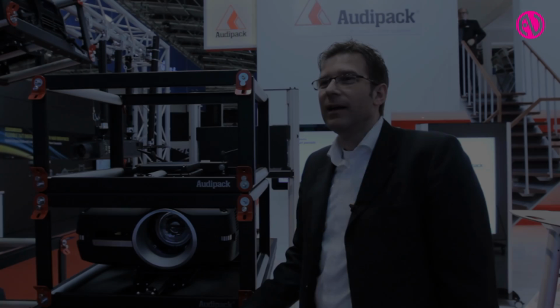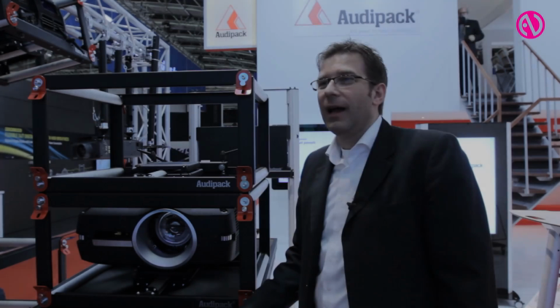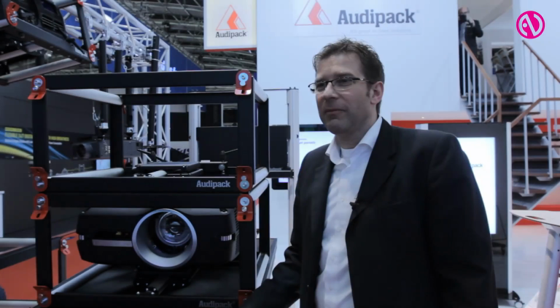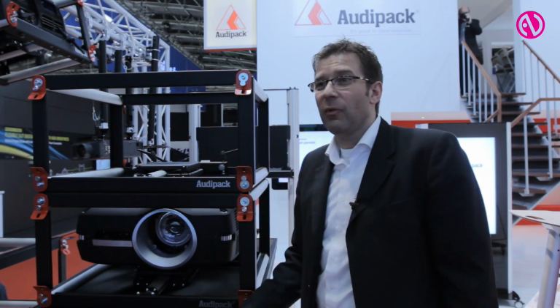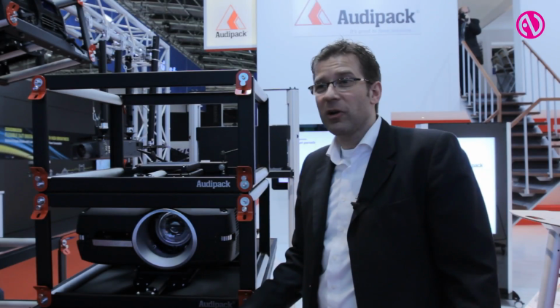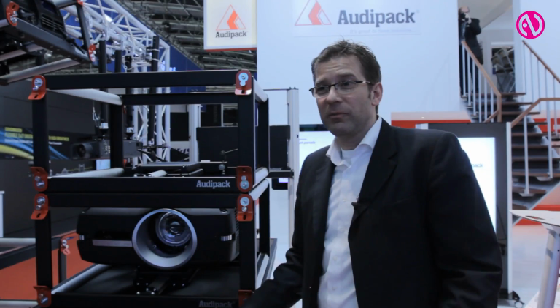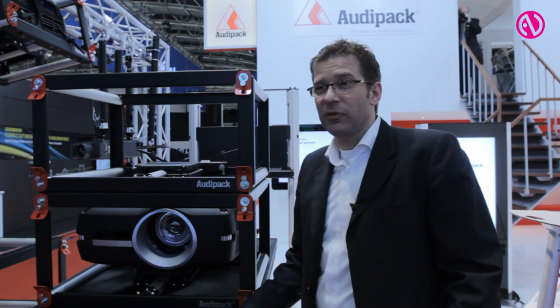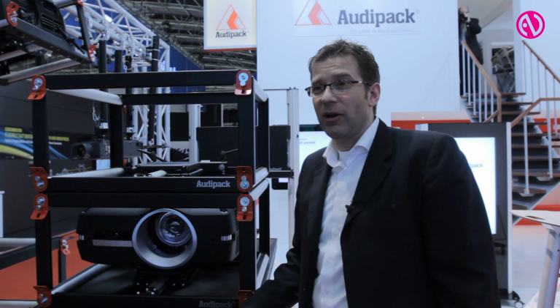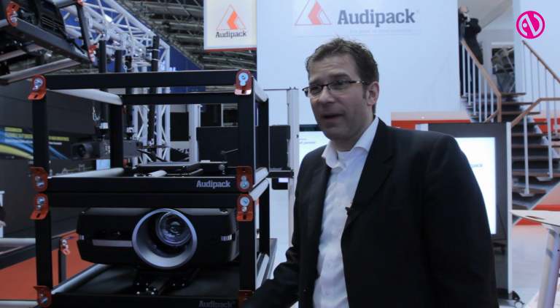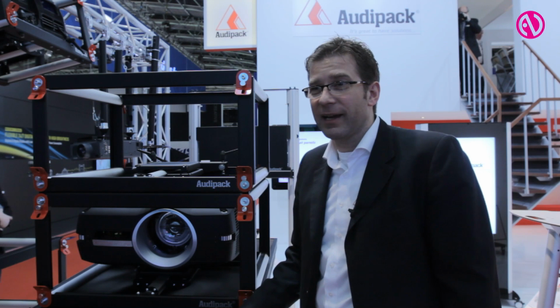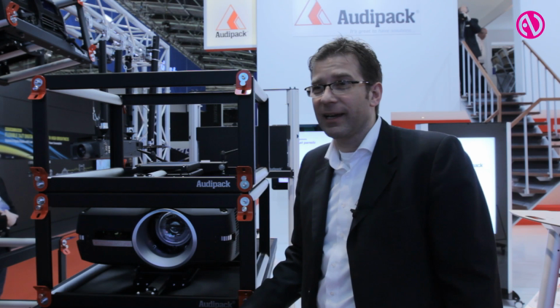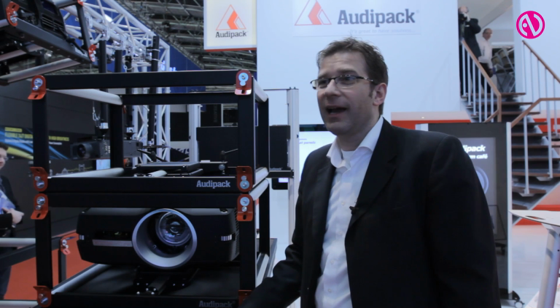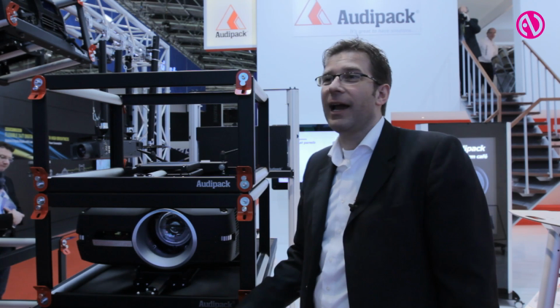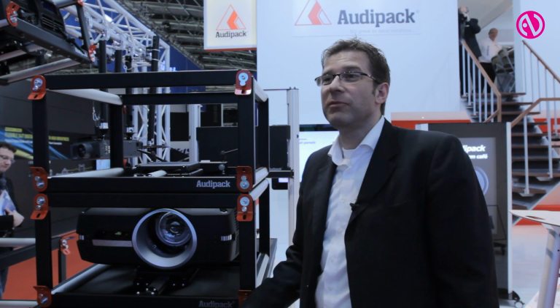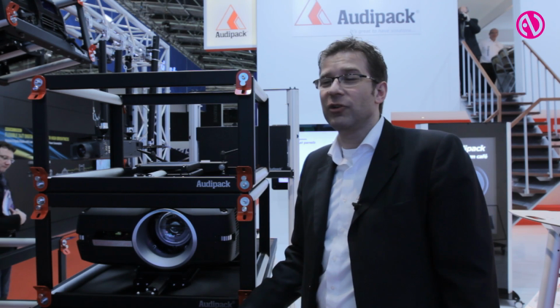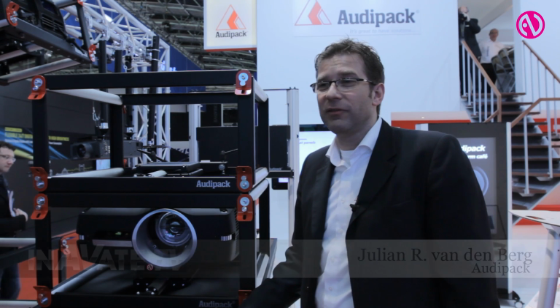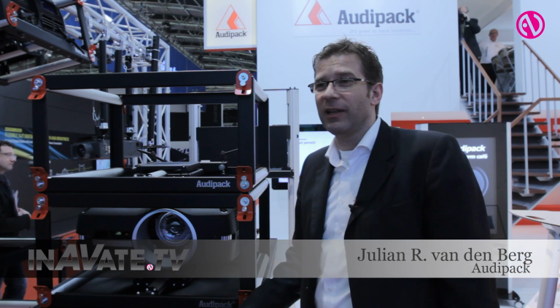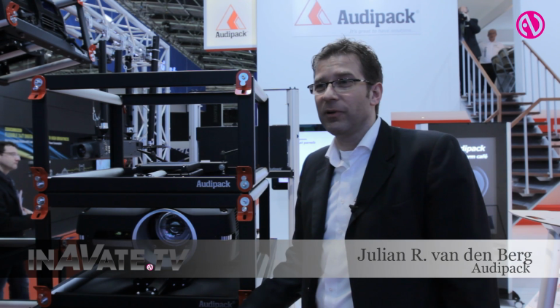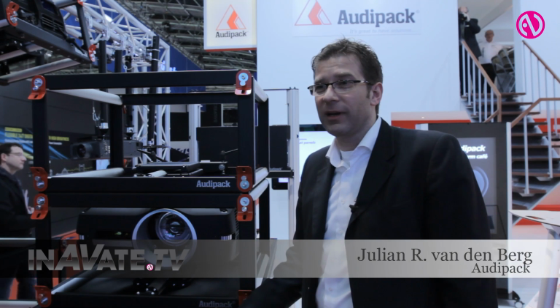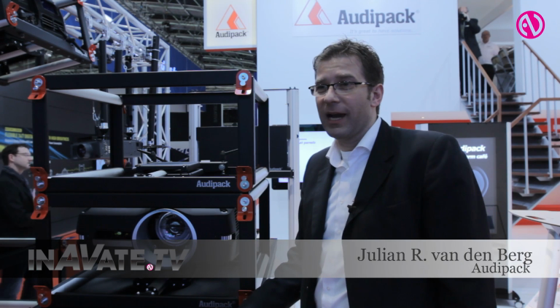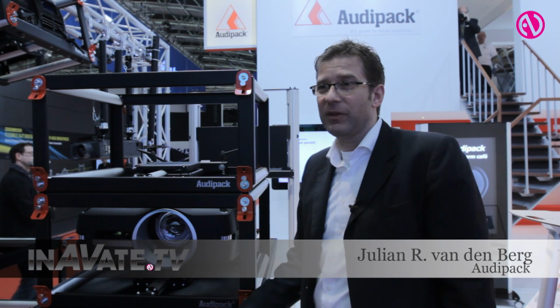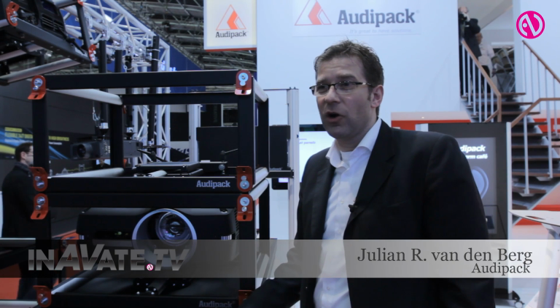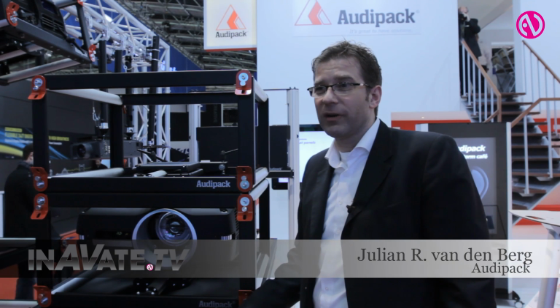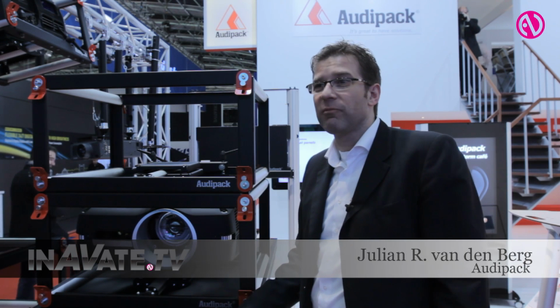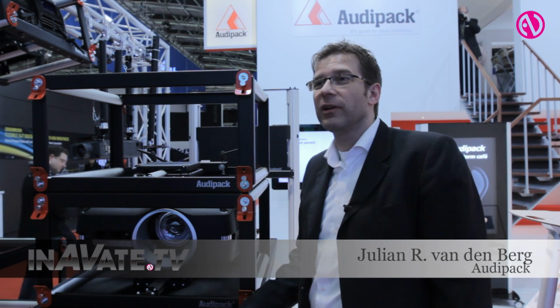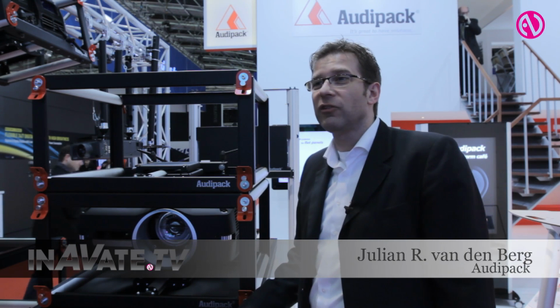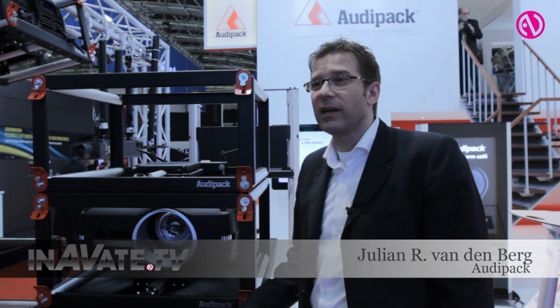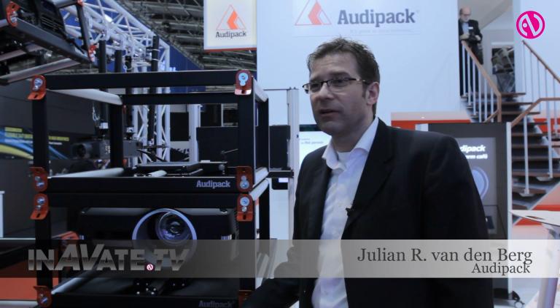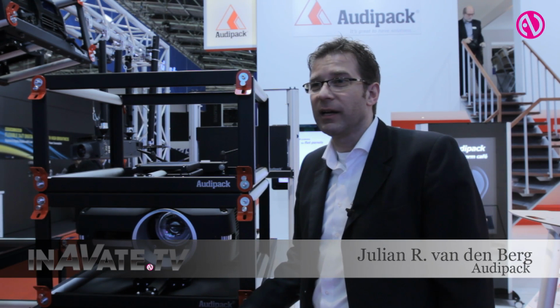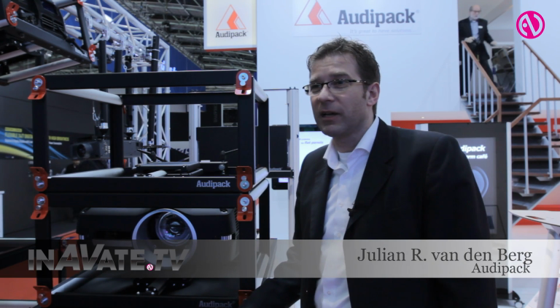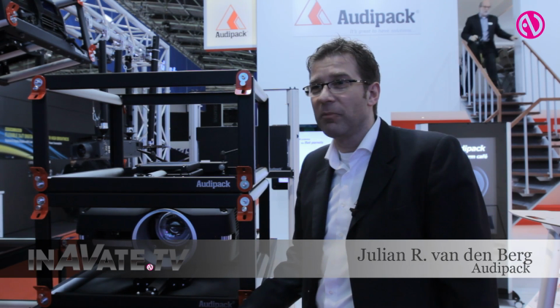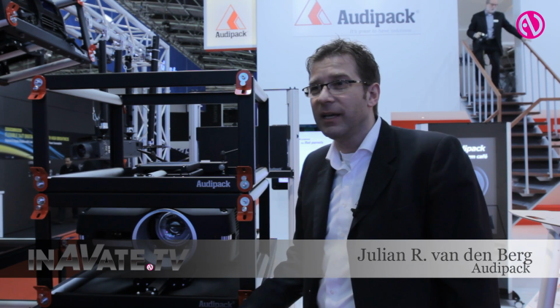Welcome to Audipack. I'm Julian Vandenberg. I am the owner and product designer in the company.